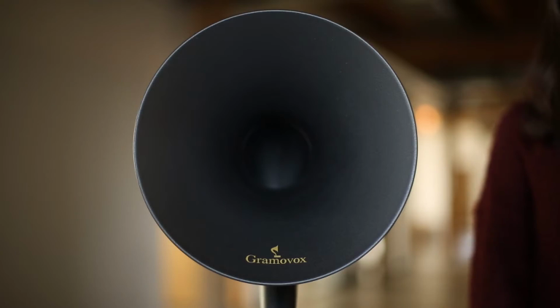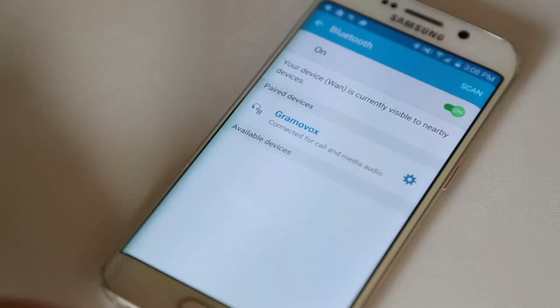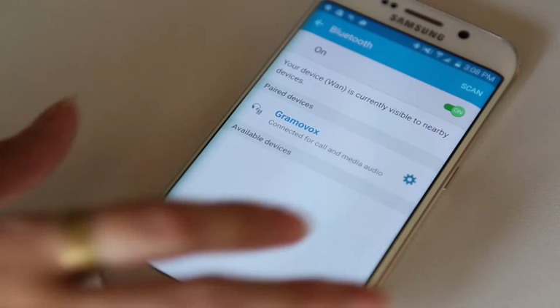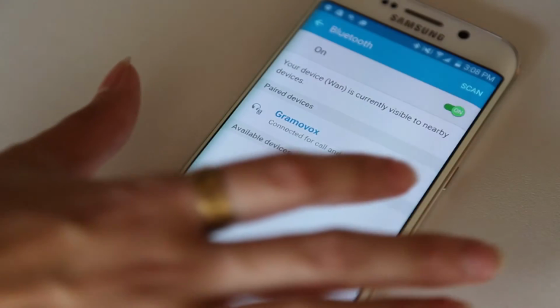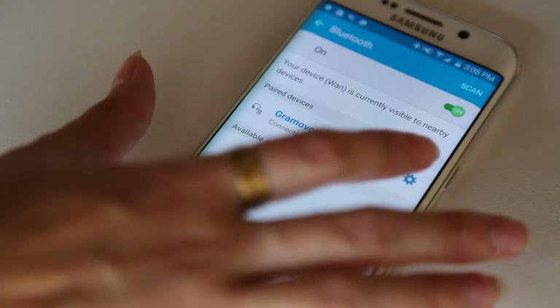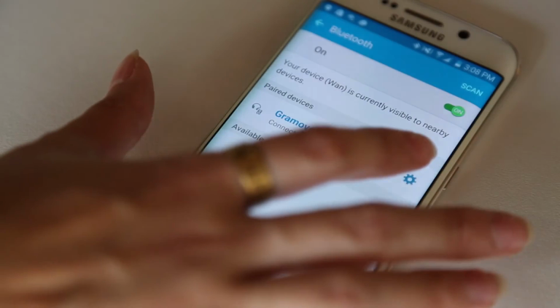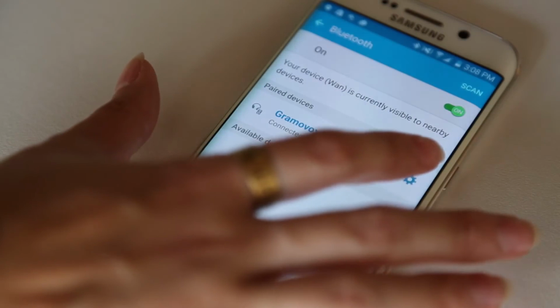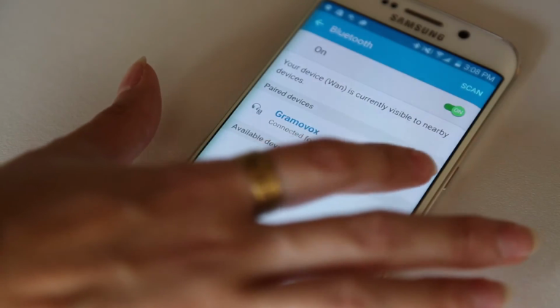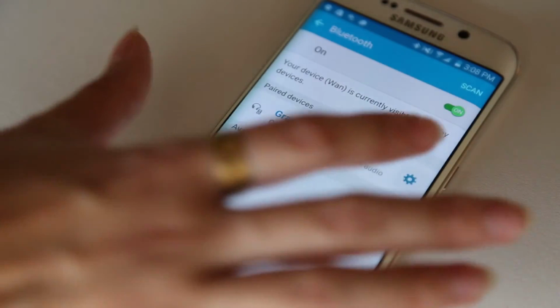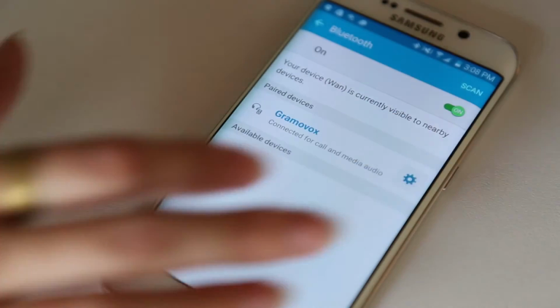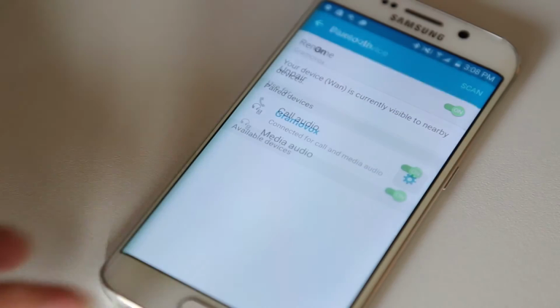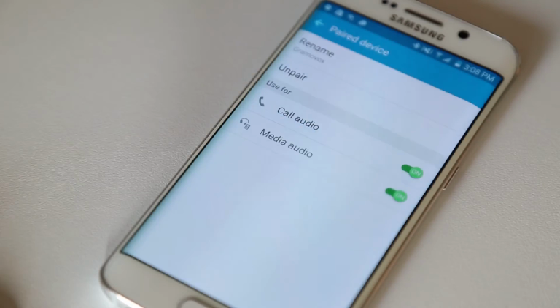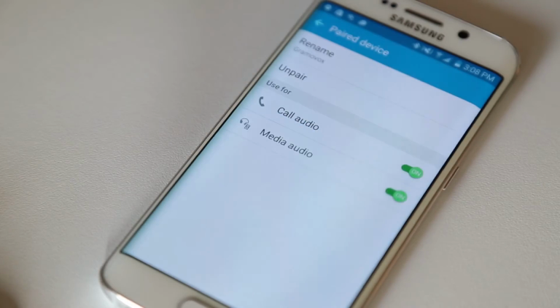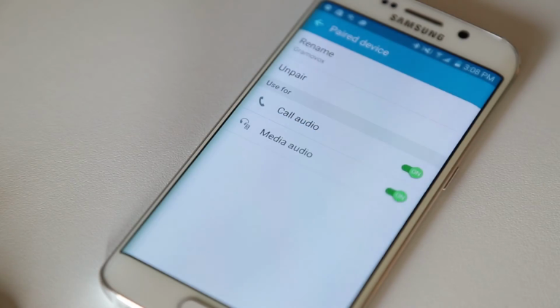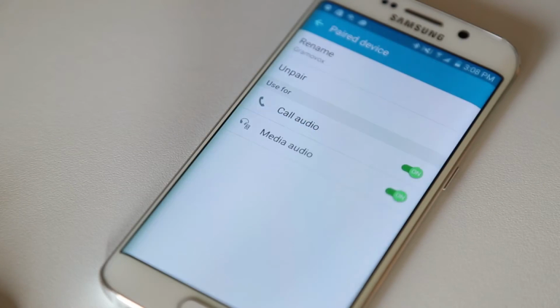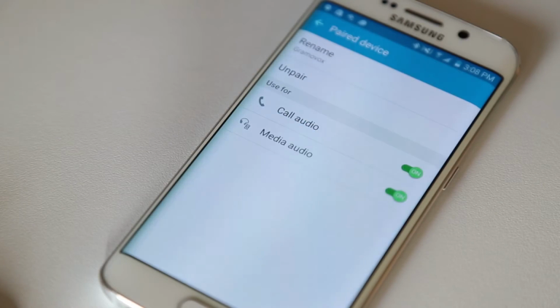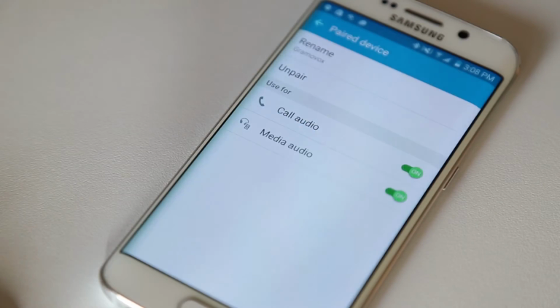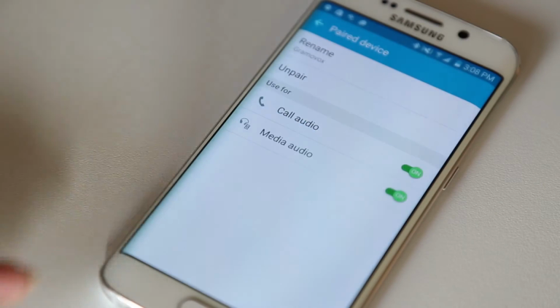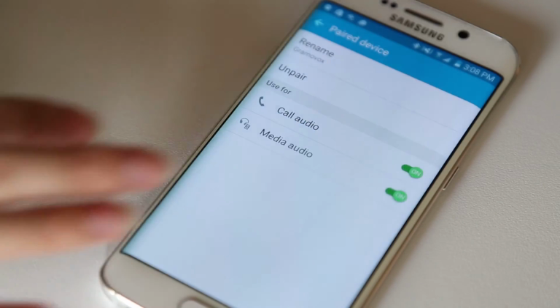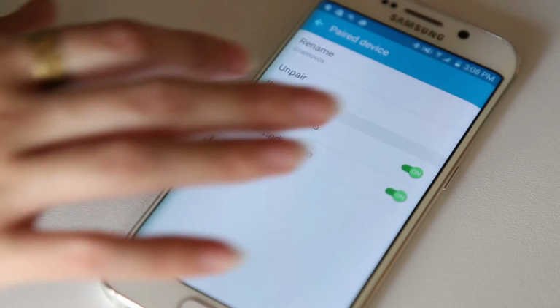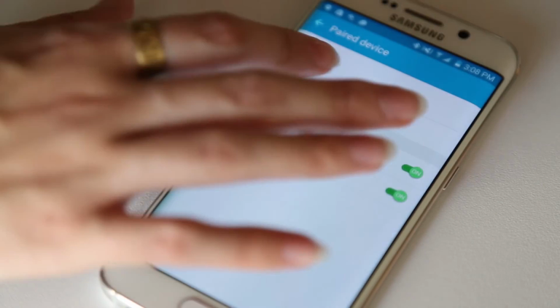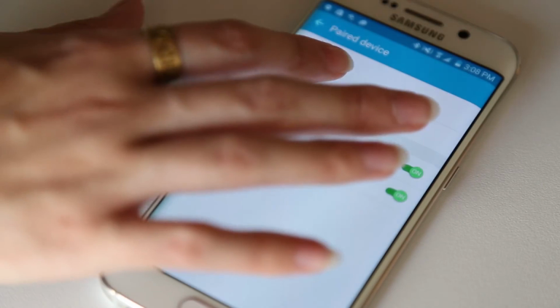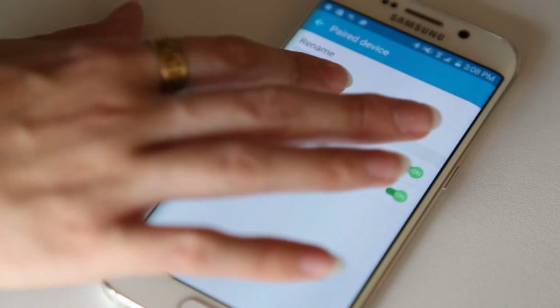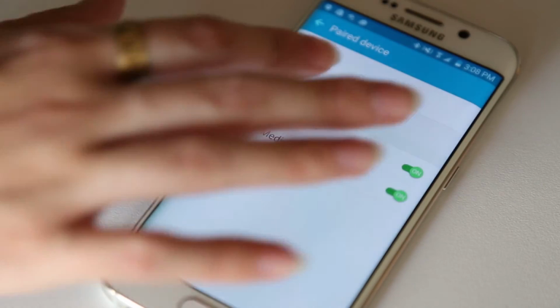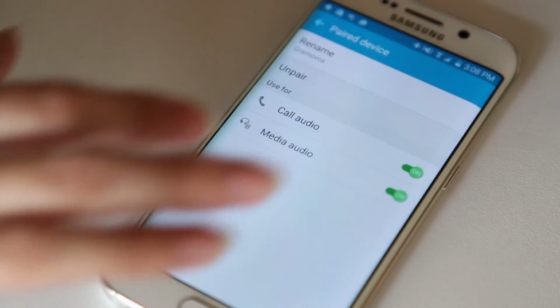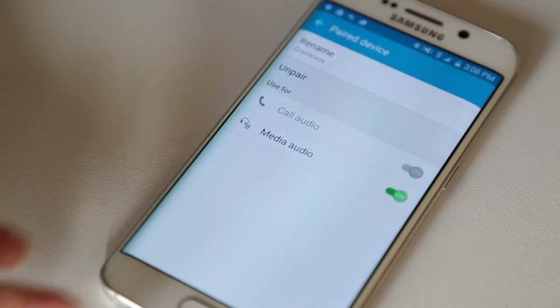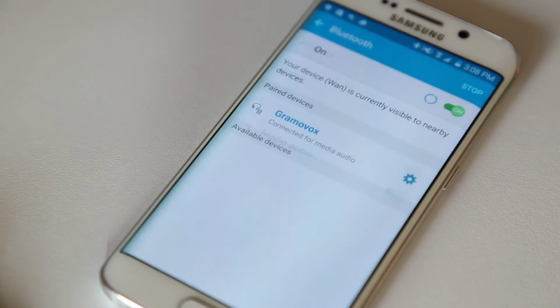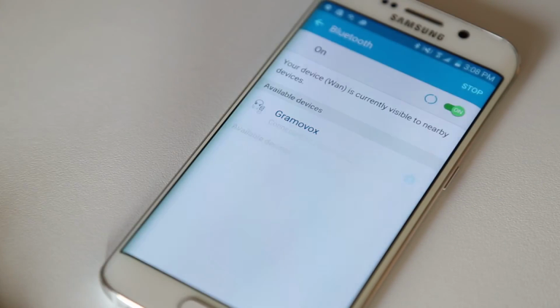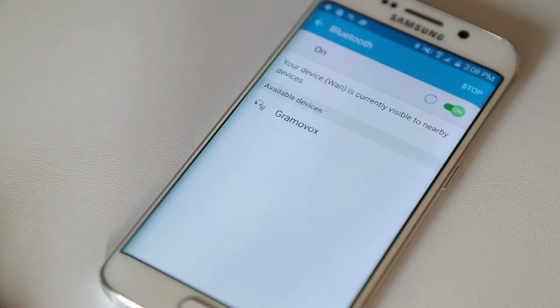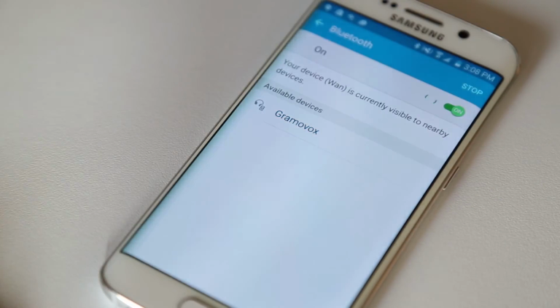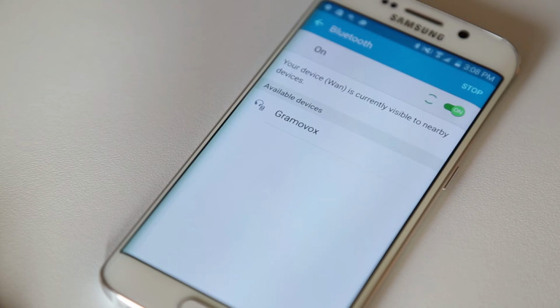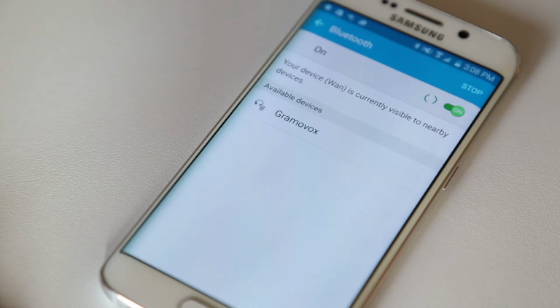To disconnect from the Bluetooth gramophone, tap the gear next to Gramavox, then tap unpair.